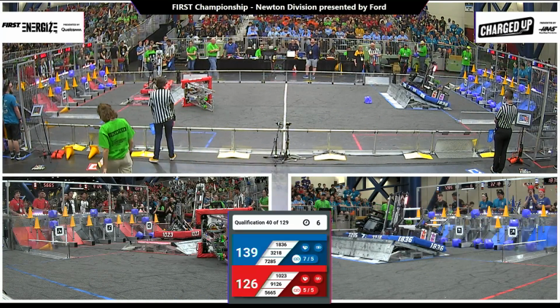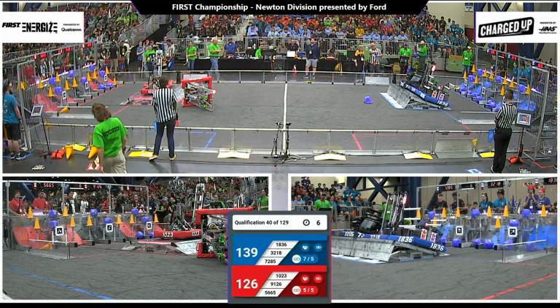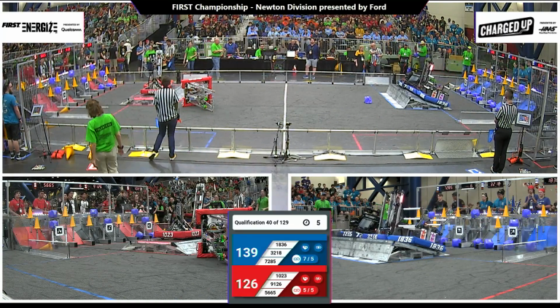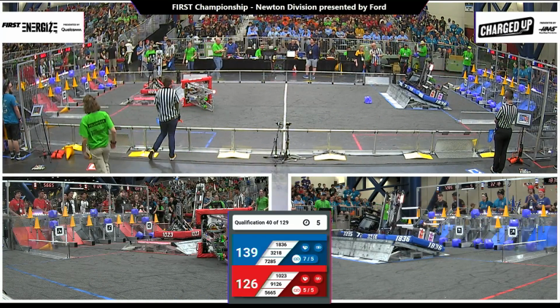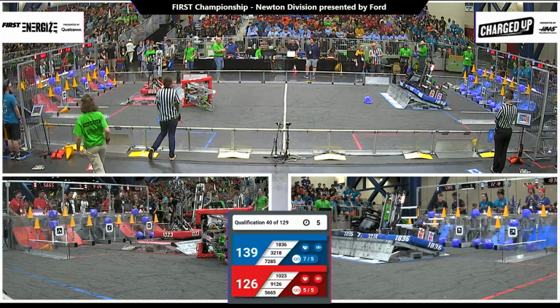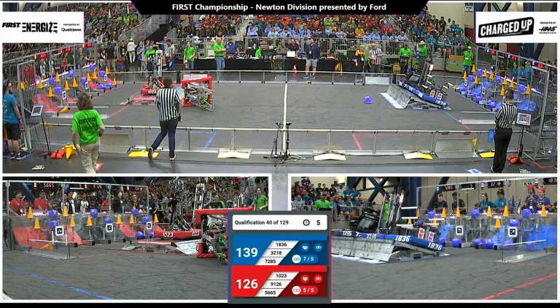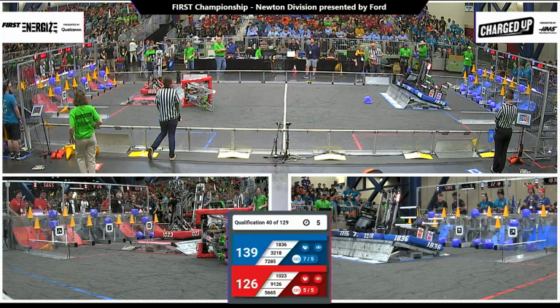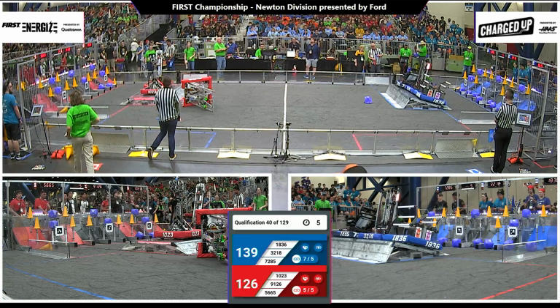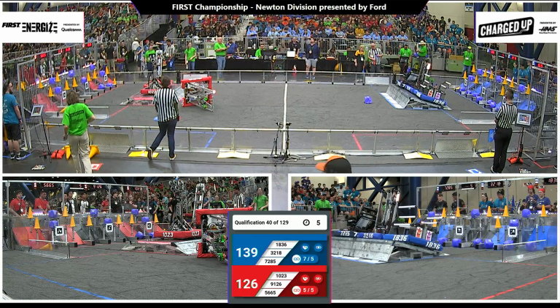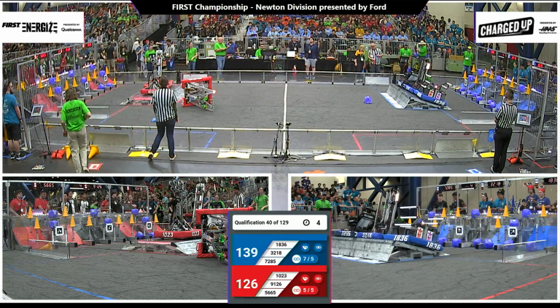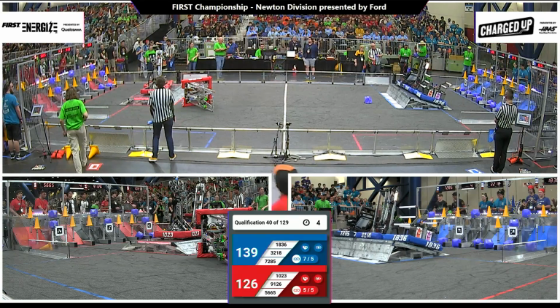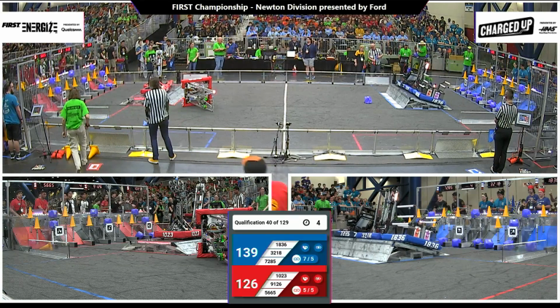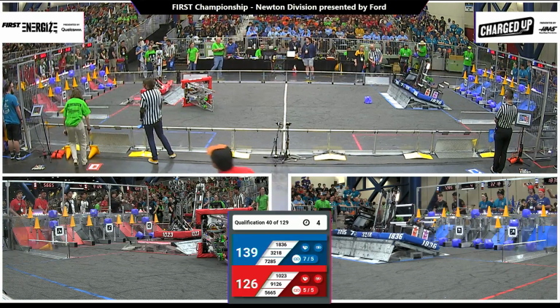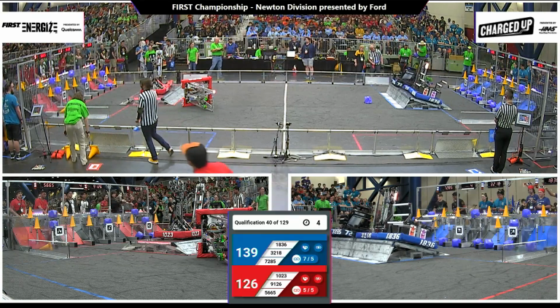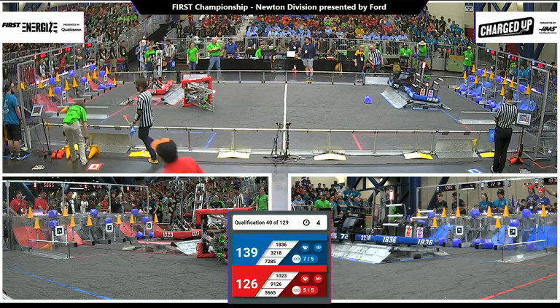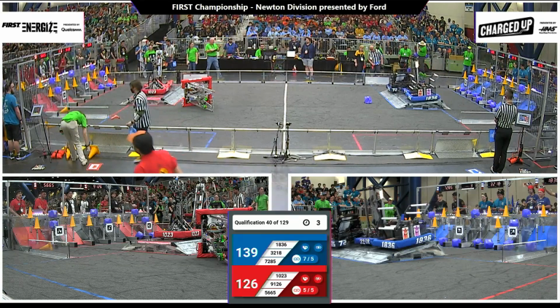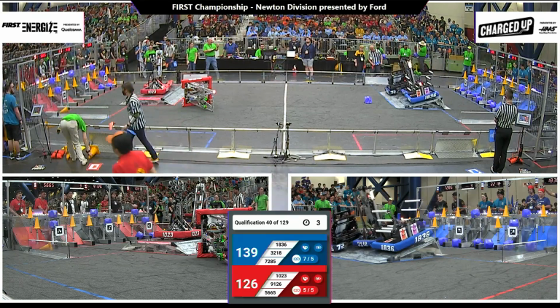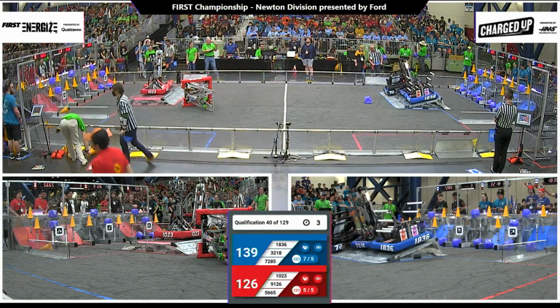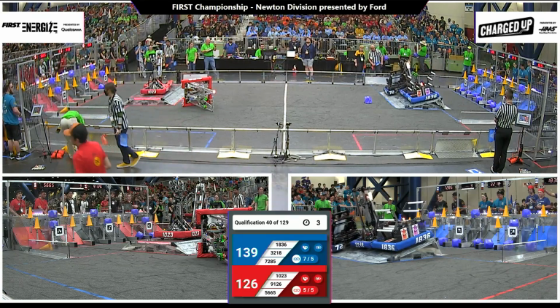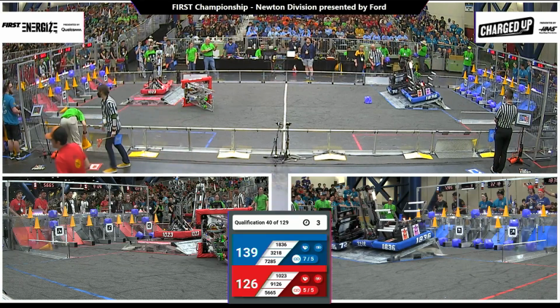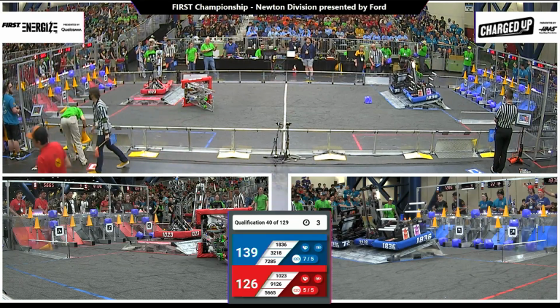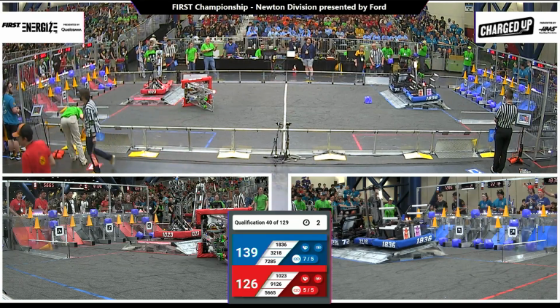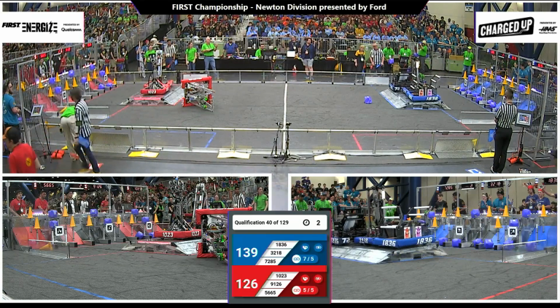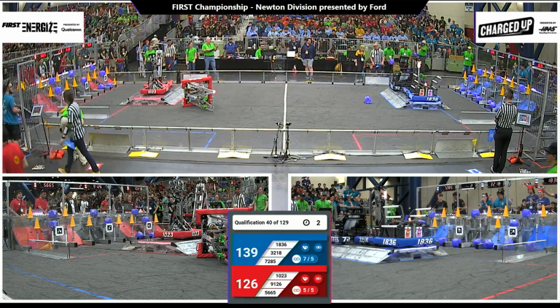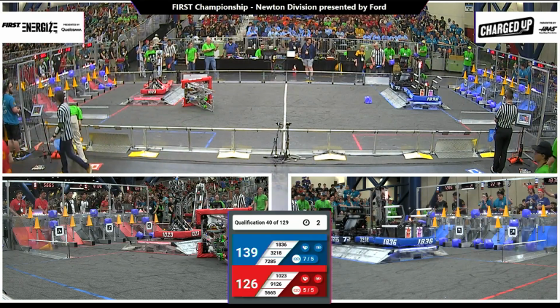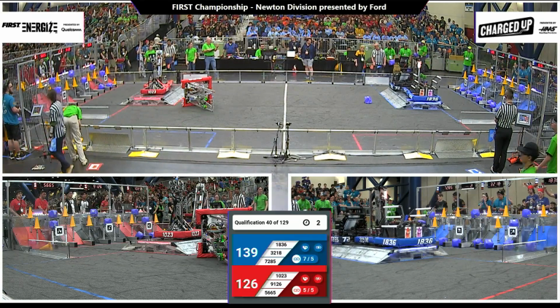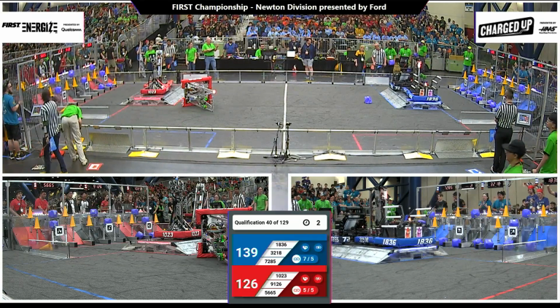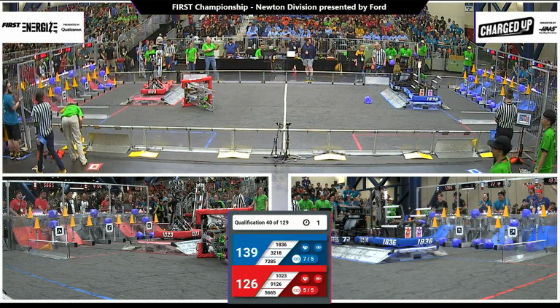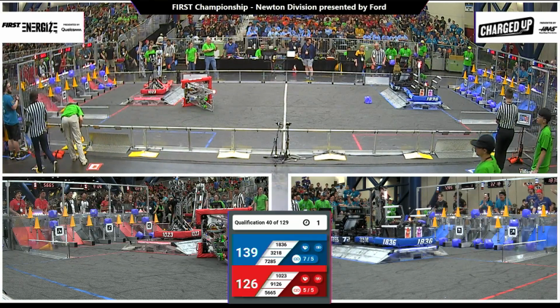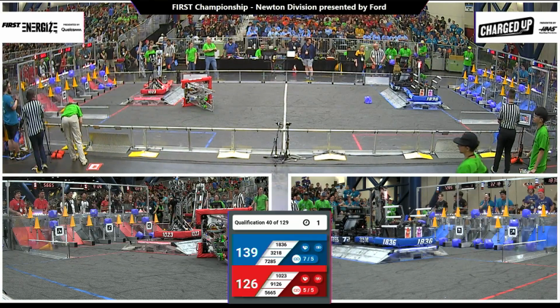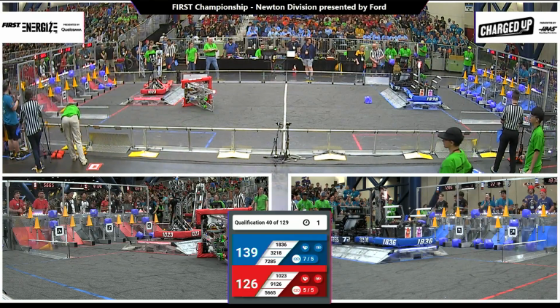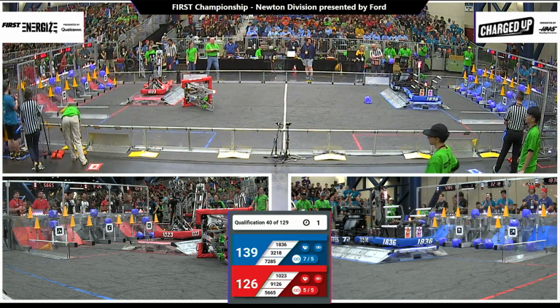Blue's going up — three of them docked. Docked and not yet engaged. They got it. Good job, blue.